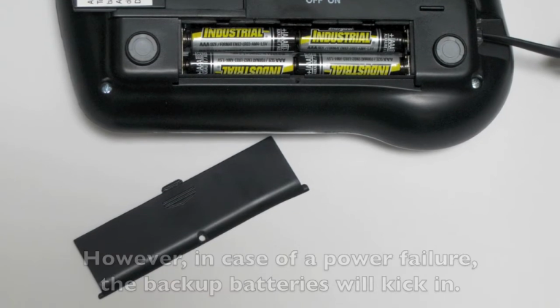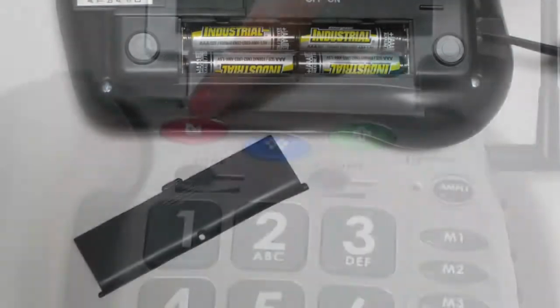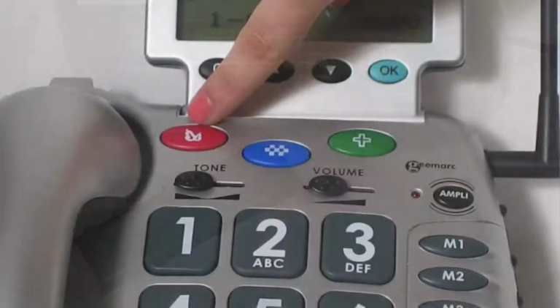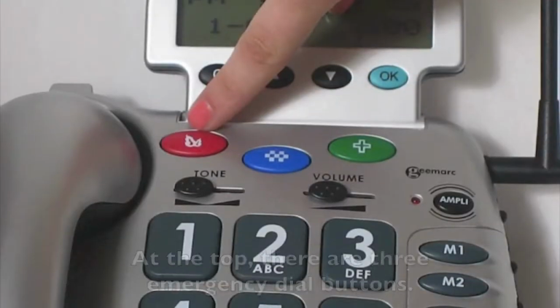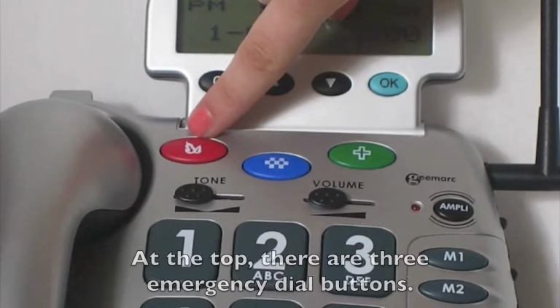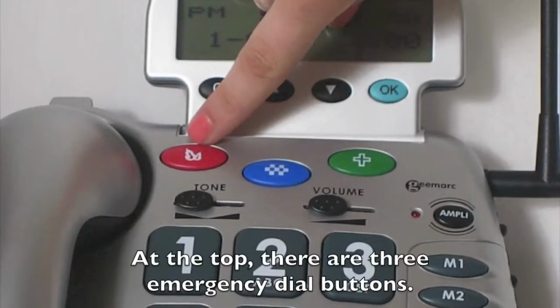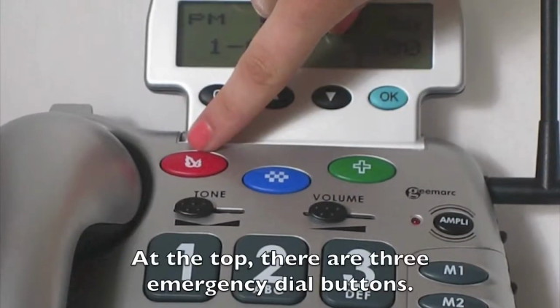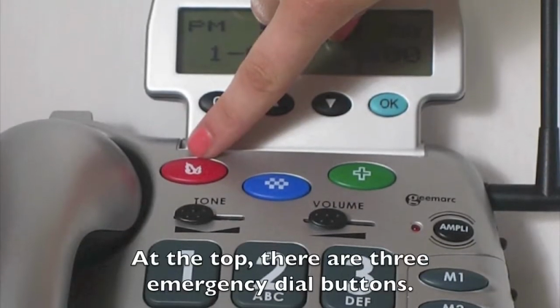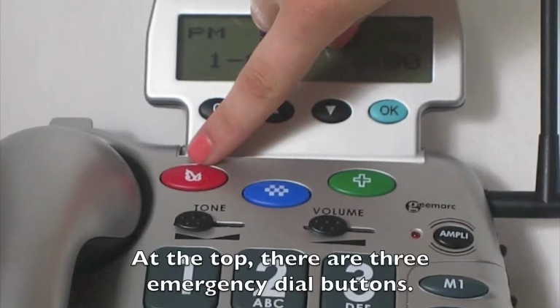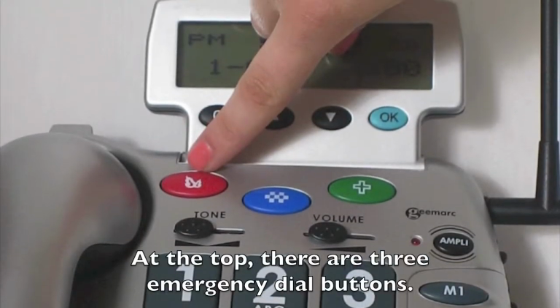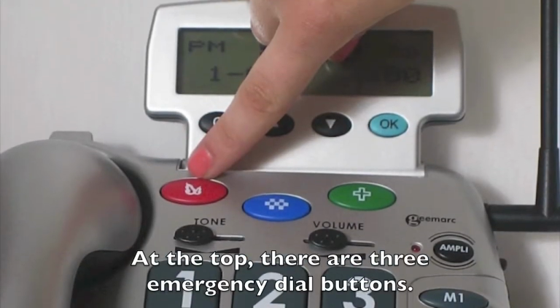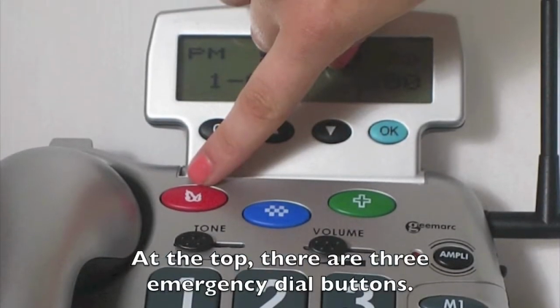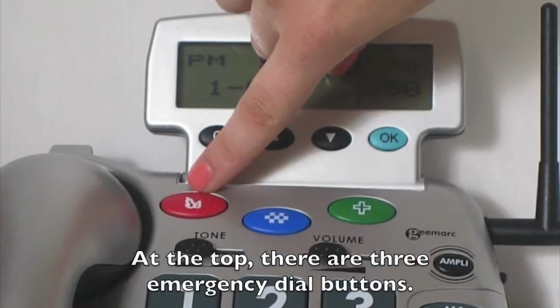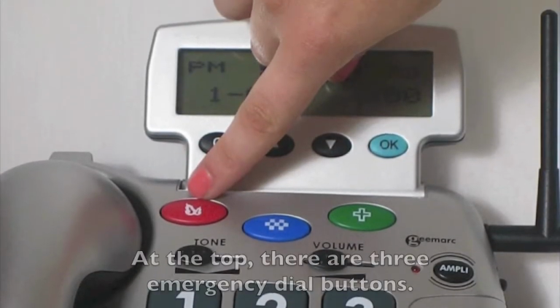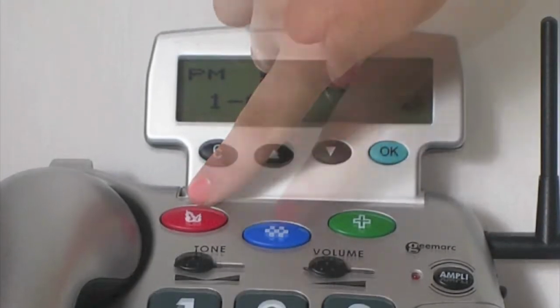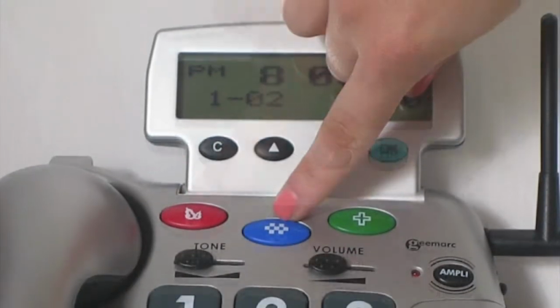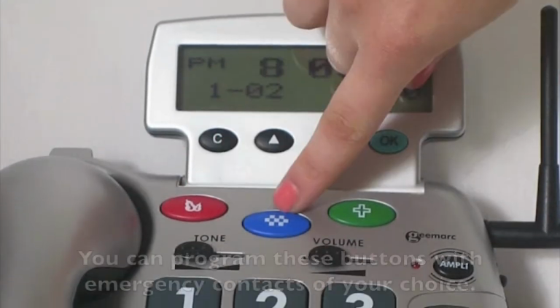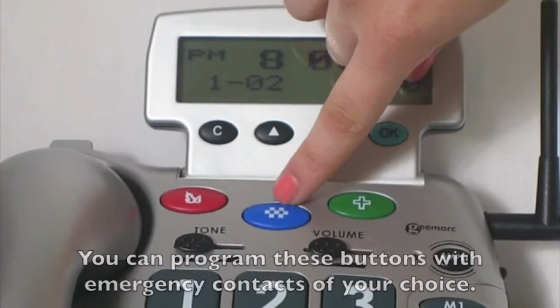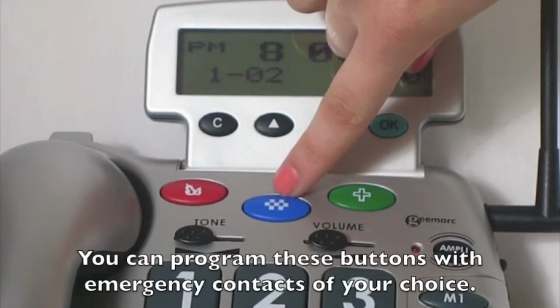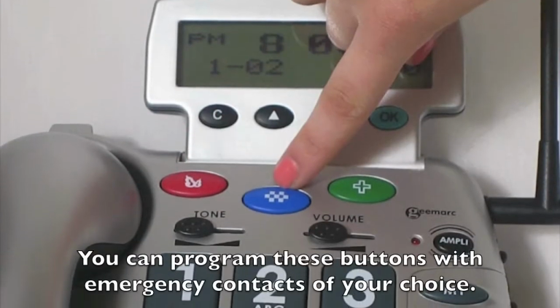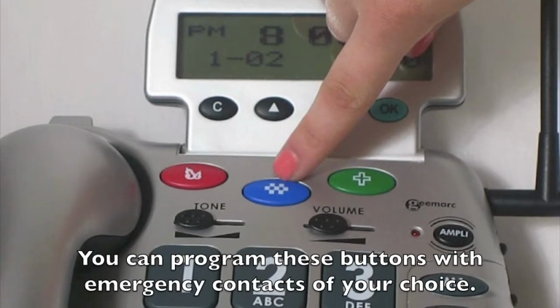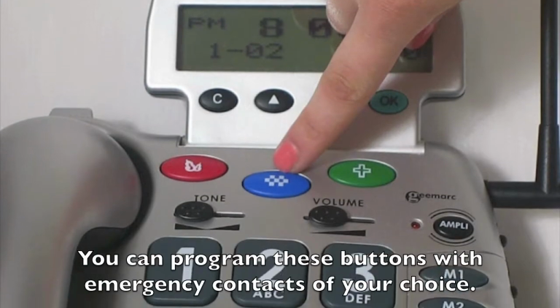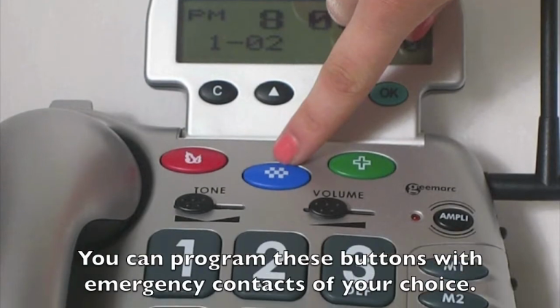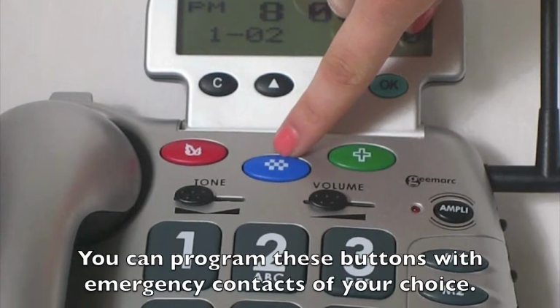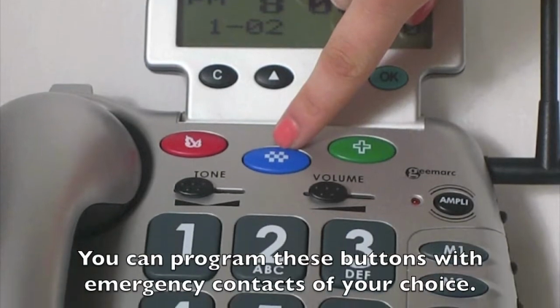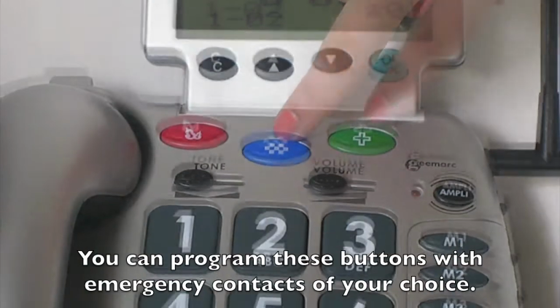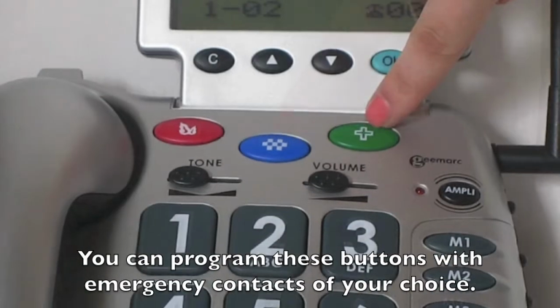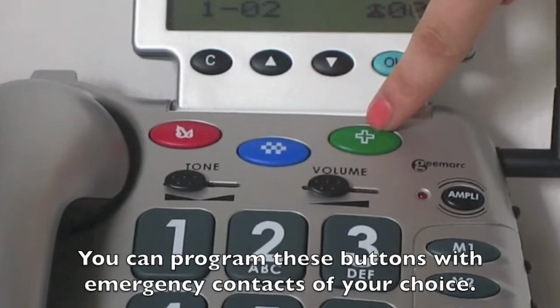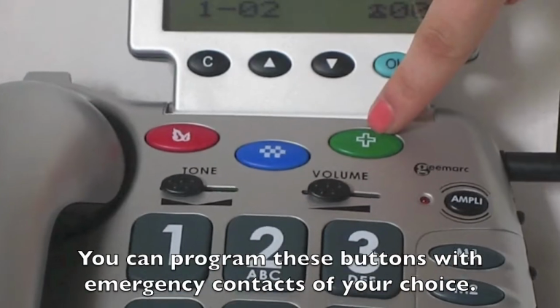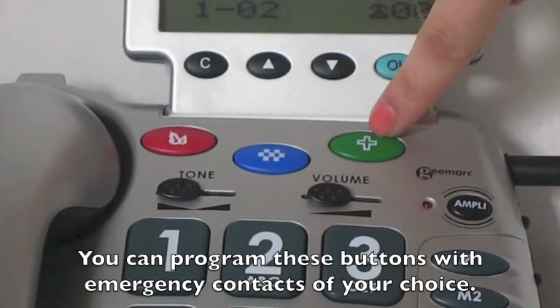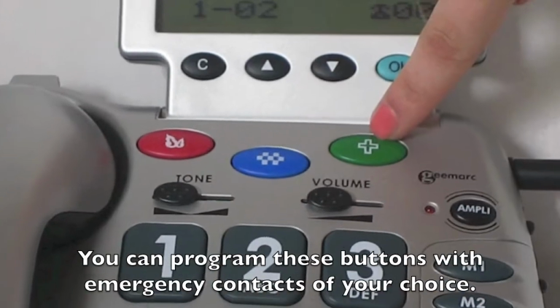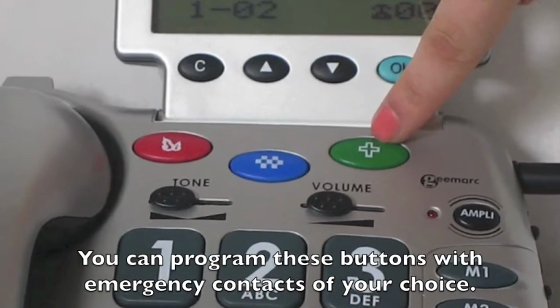At the top, there are three emergency dial buttons. You can program these buttons with emergency contacts of your choice.